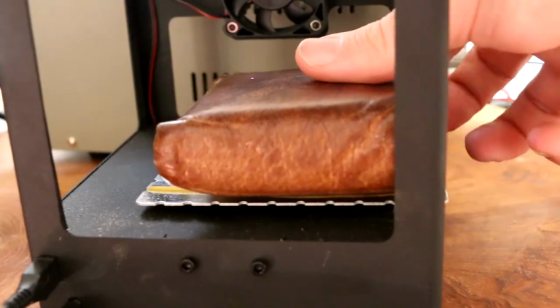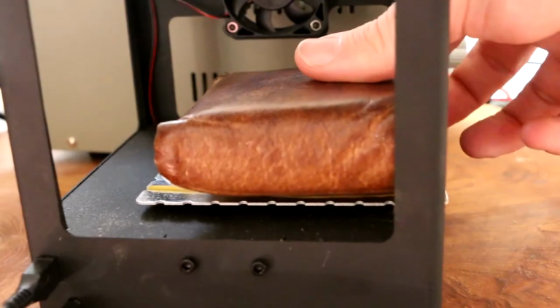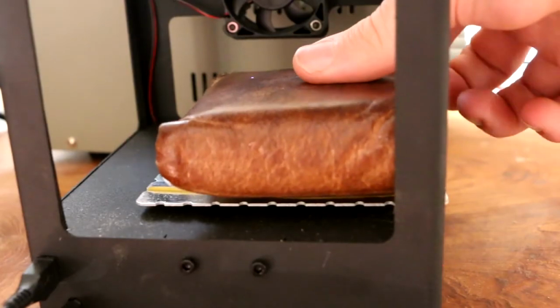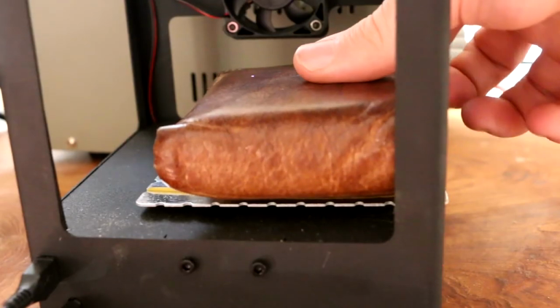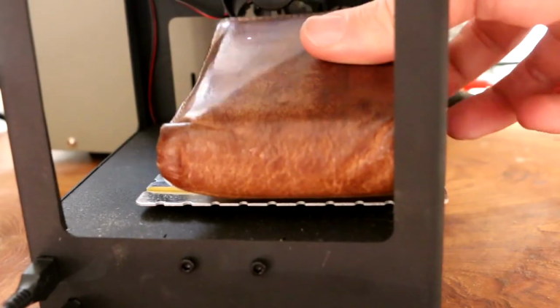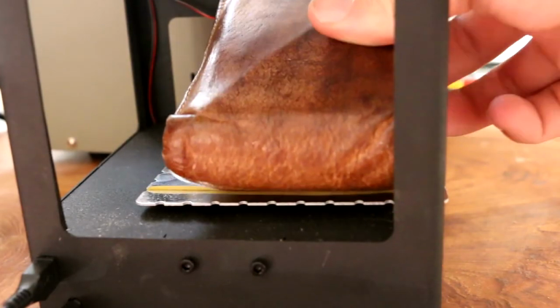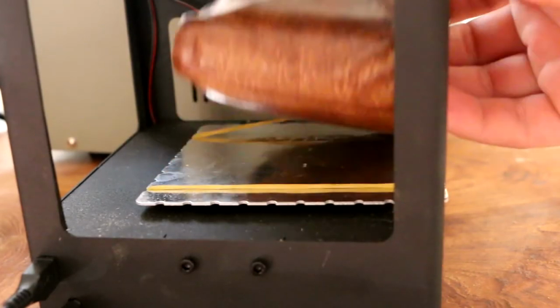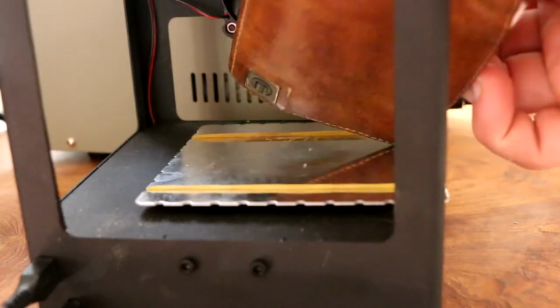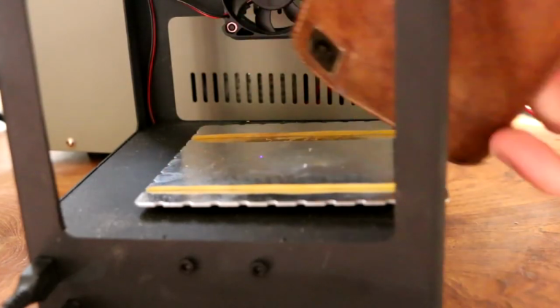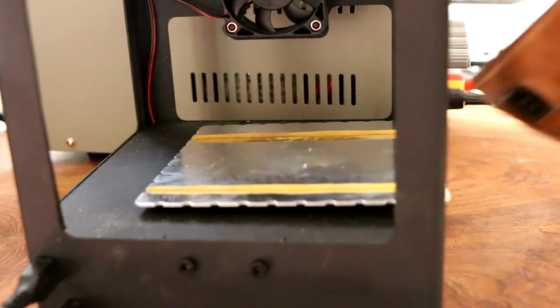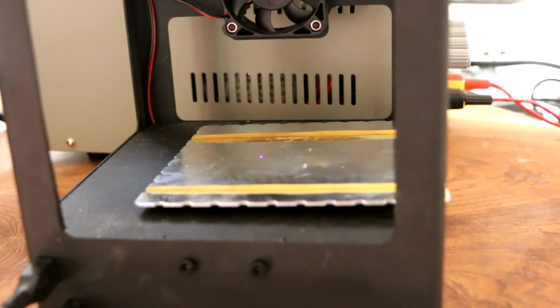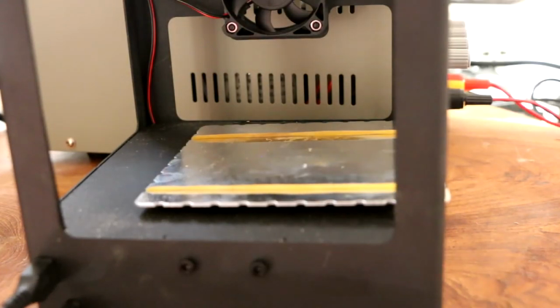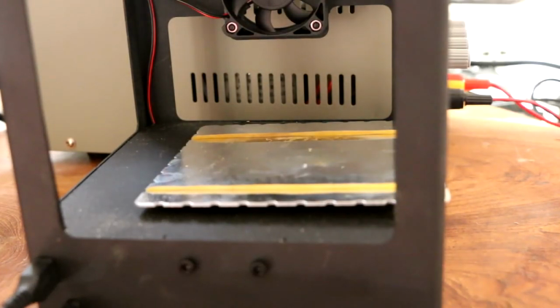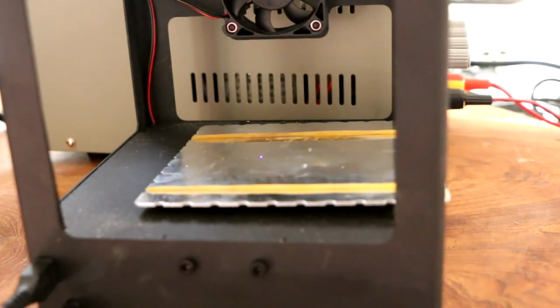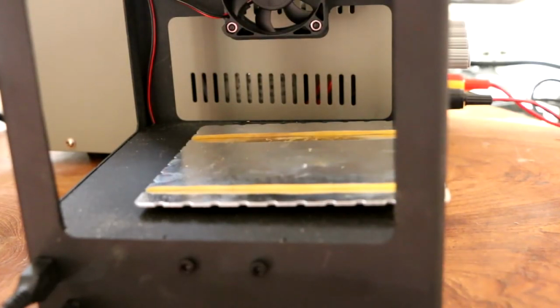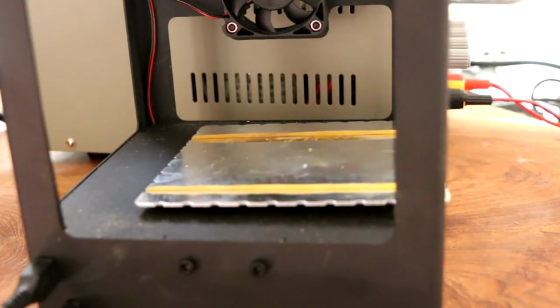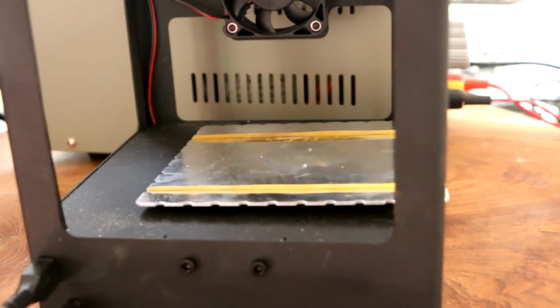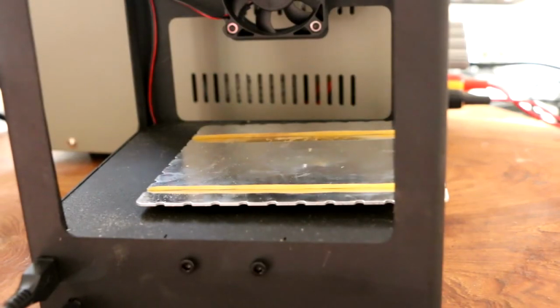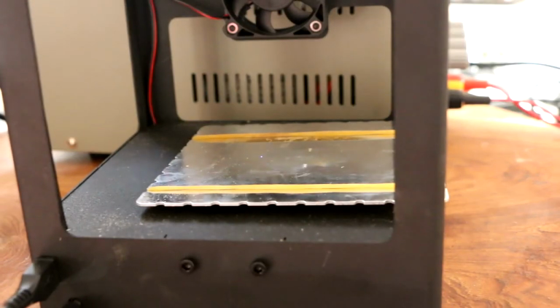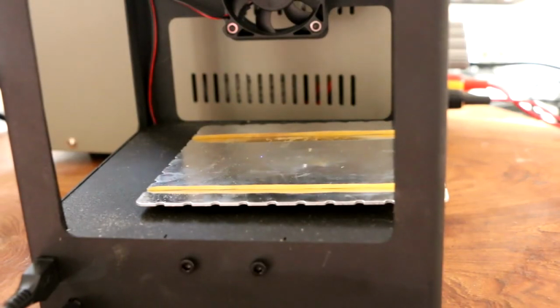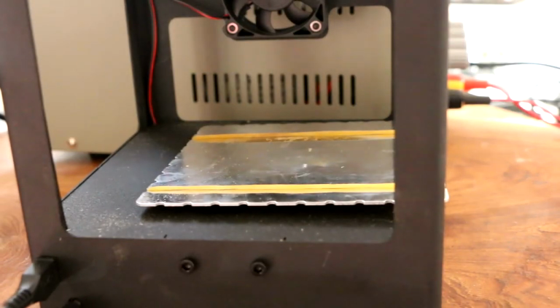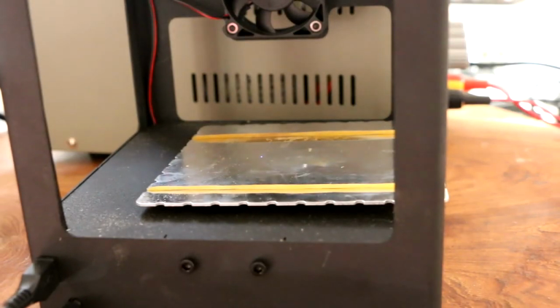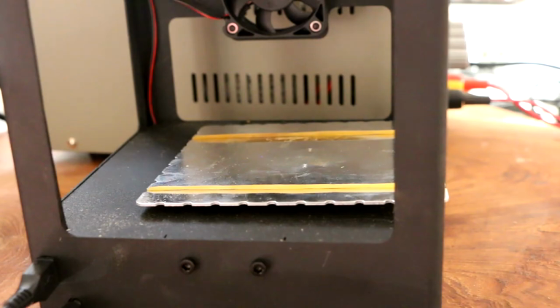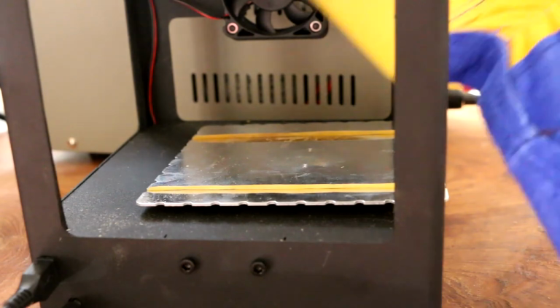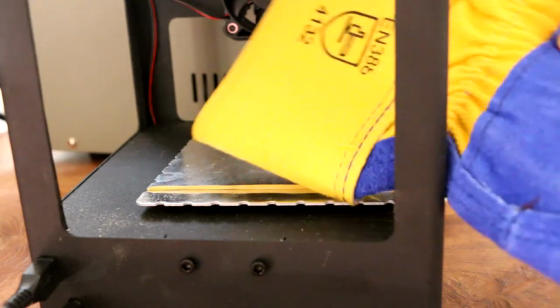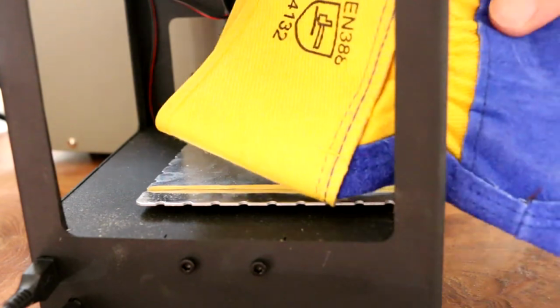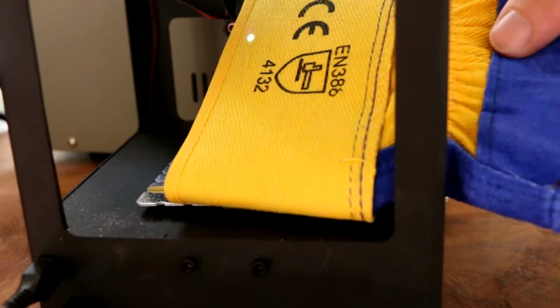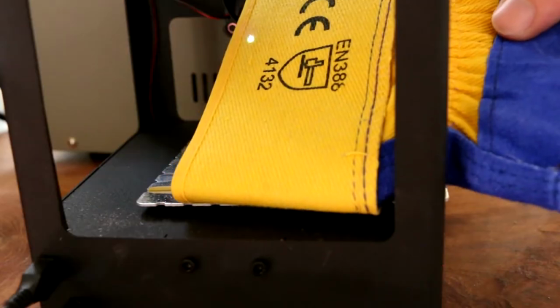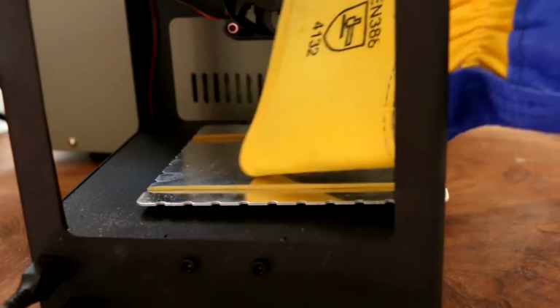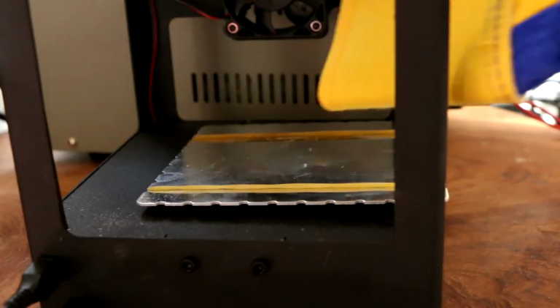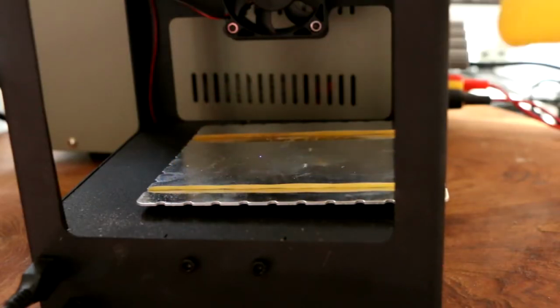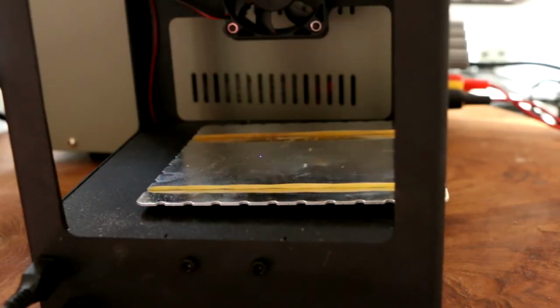Unfortunately this wallet is not going to work properly. So let's try something simpler and laser engrave my glove.